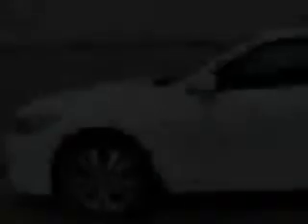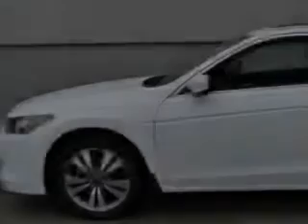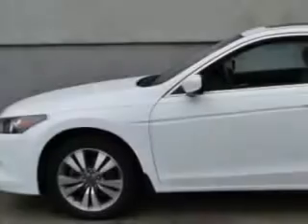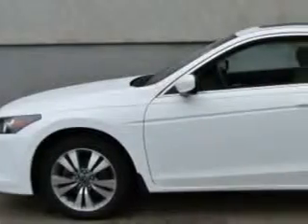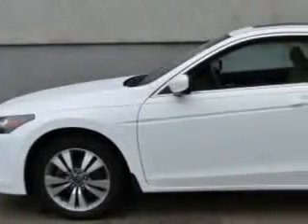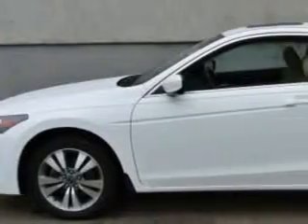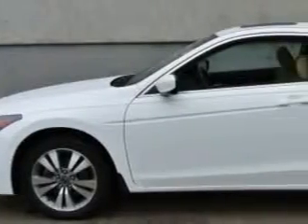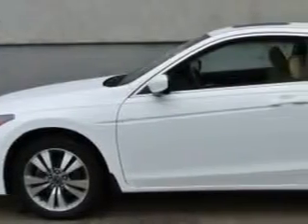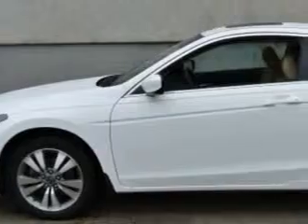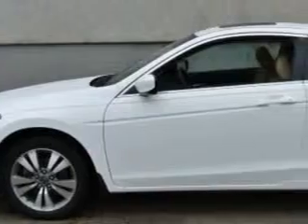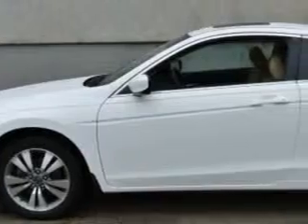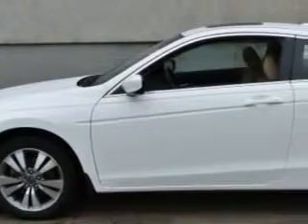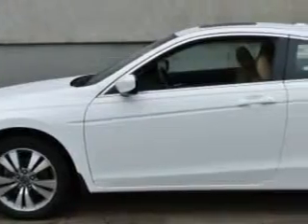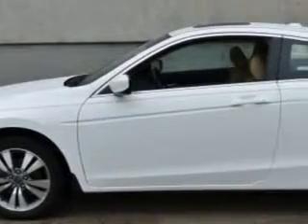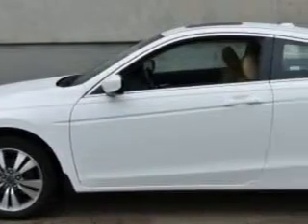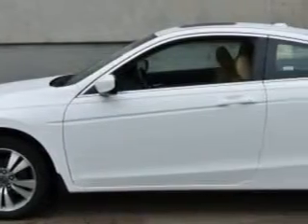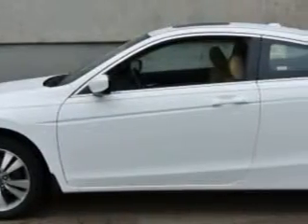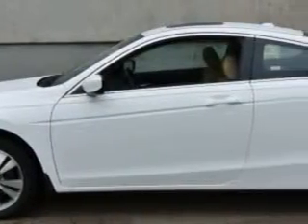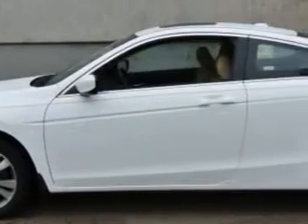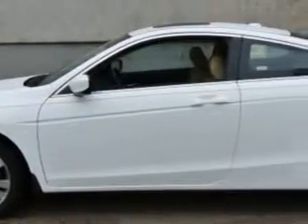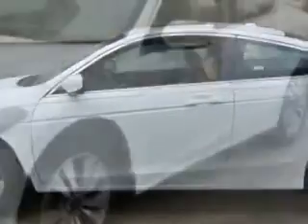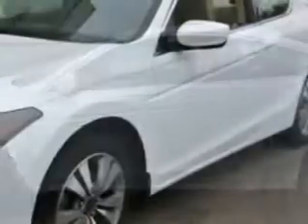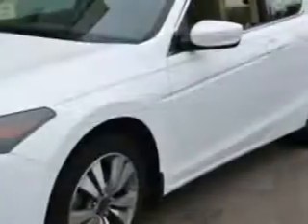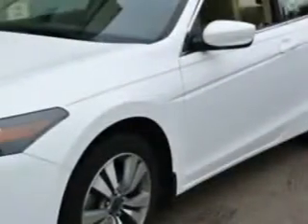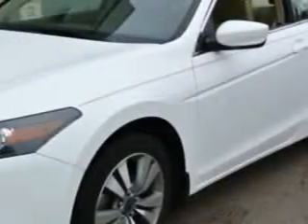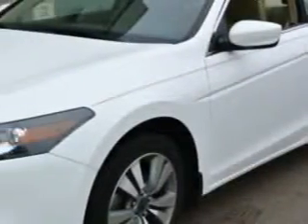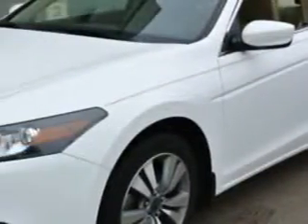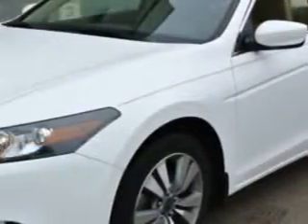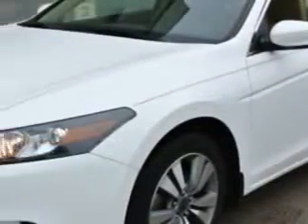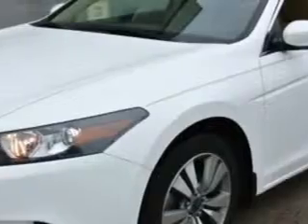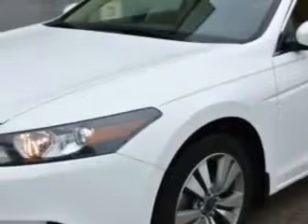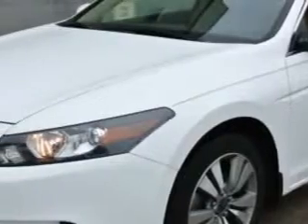Check out this Taffeta White 09 Honda Accord 2 Door Coupe, equipped with a 4-cylinder engine and an automatic transmission.